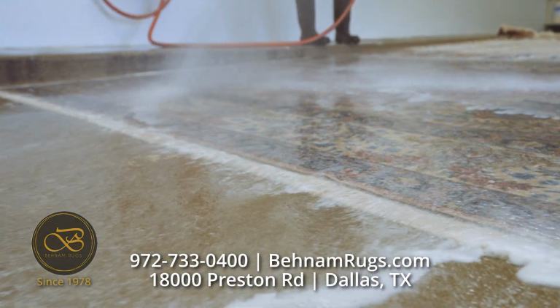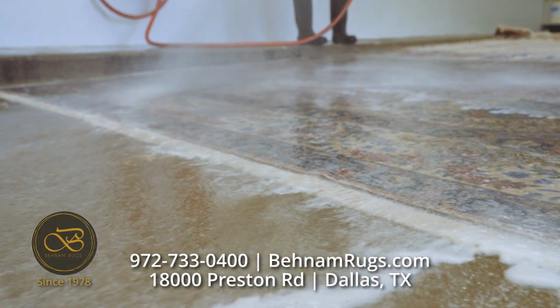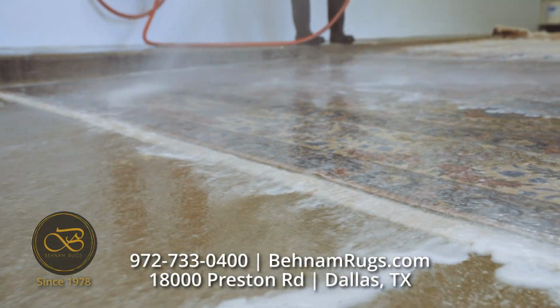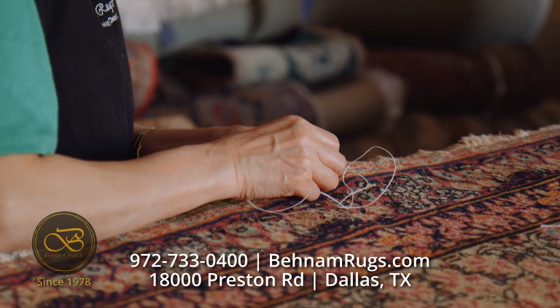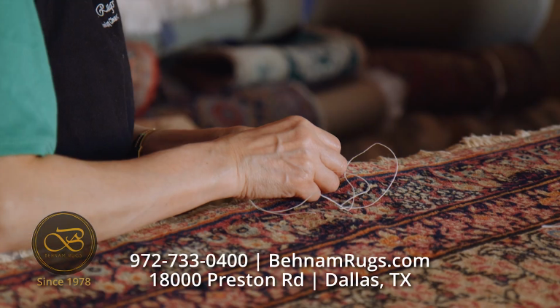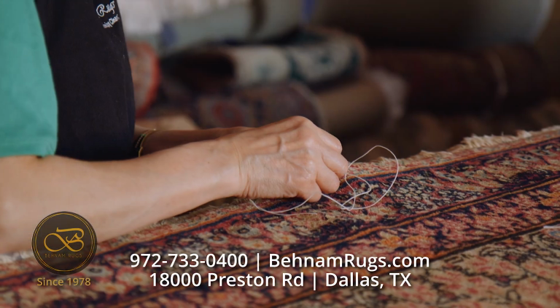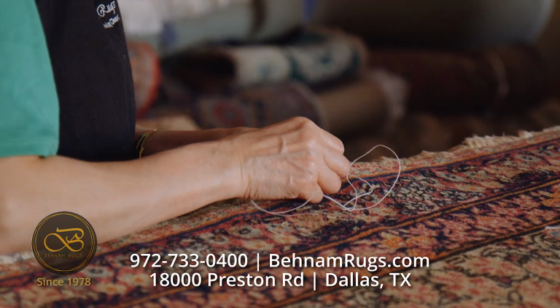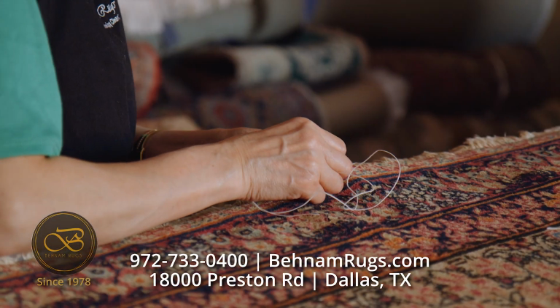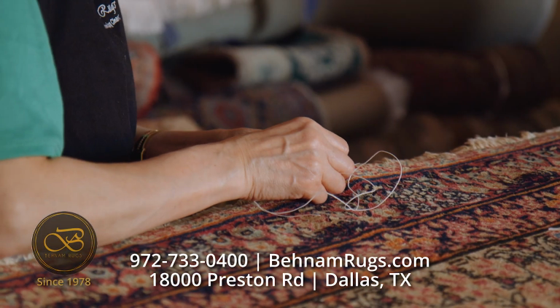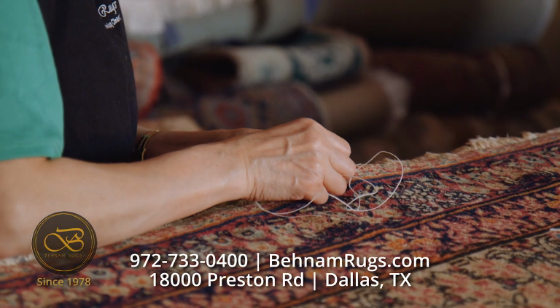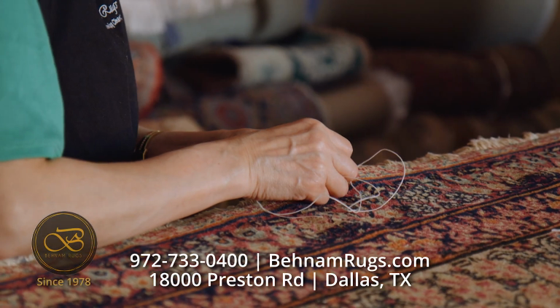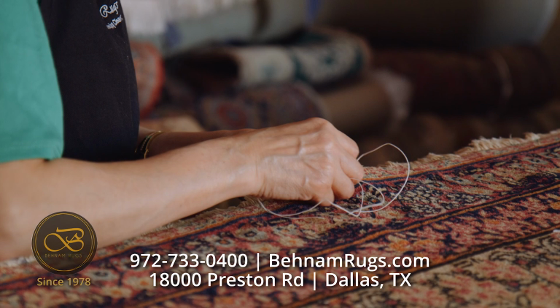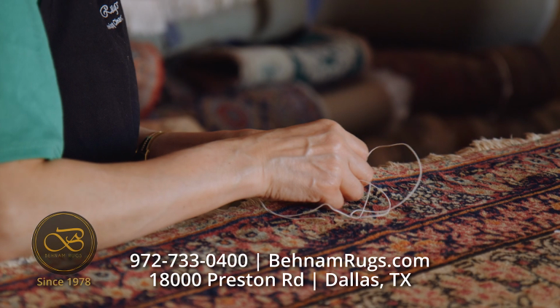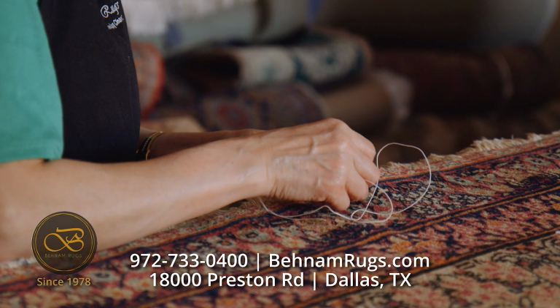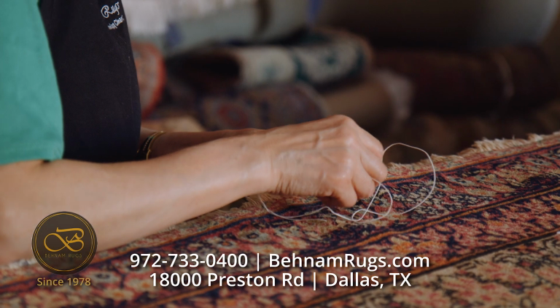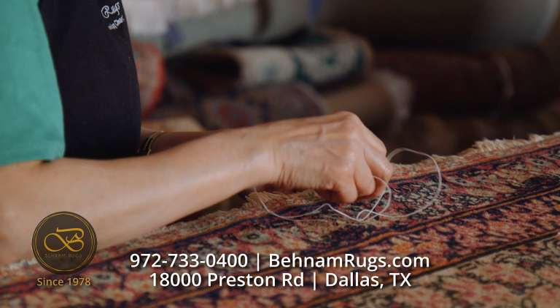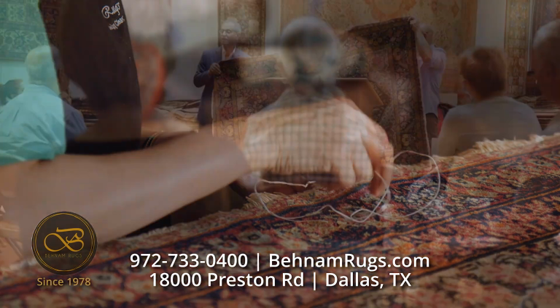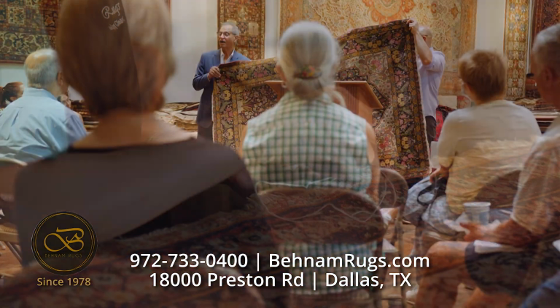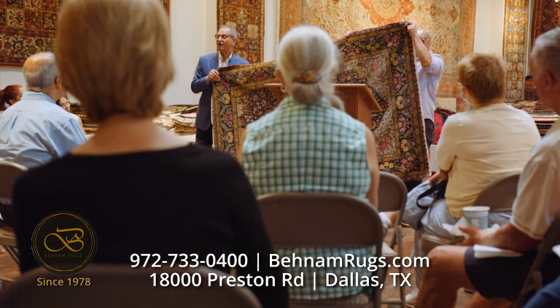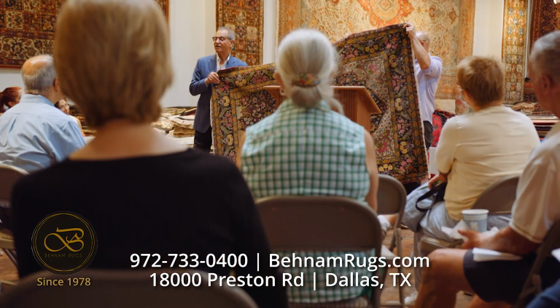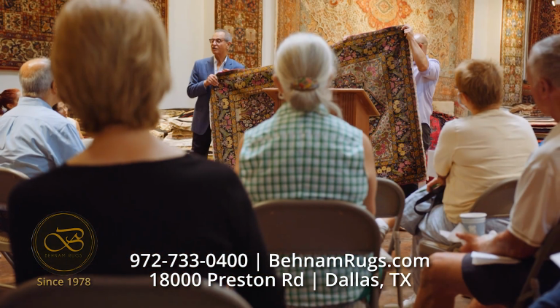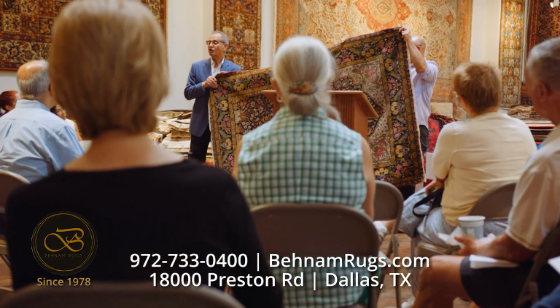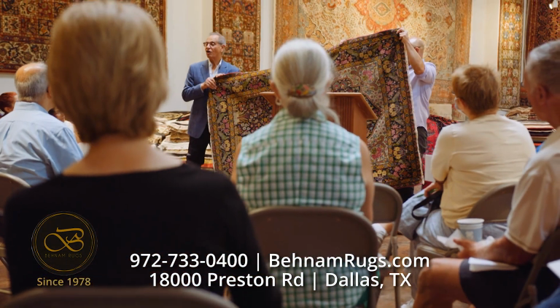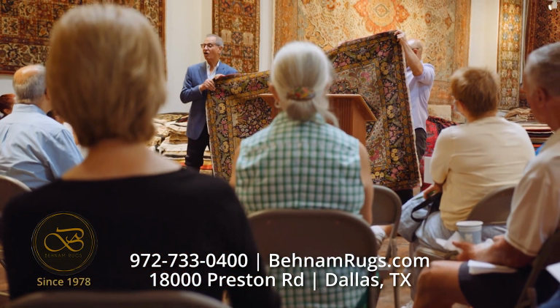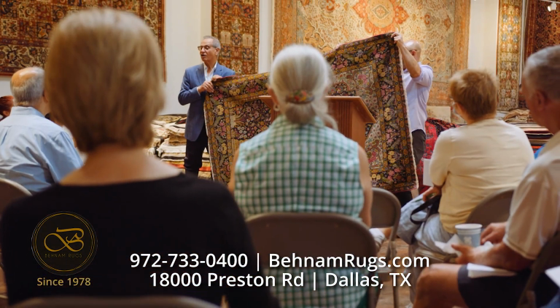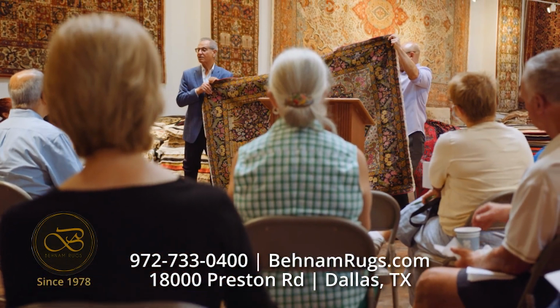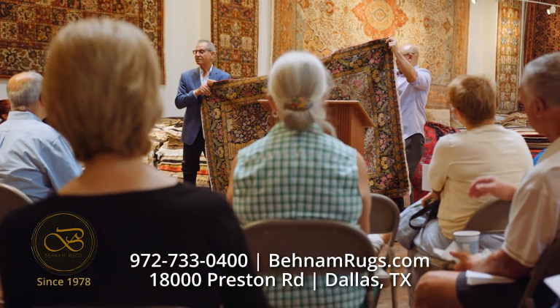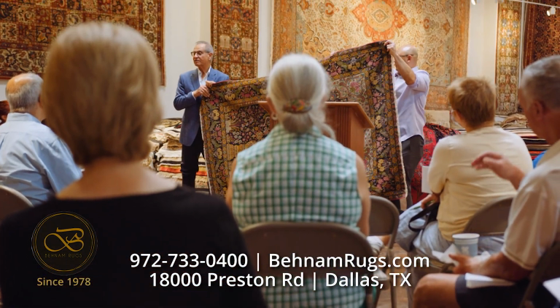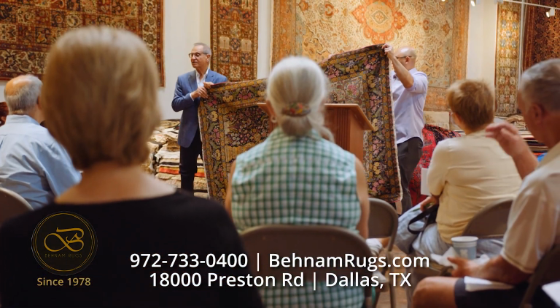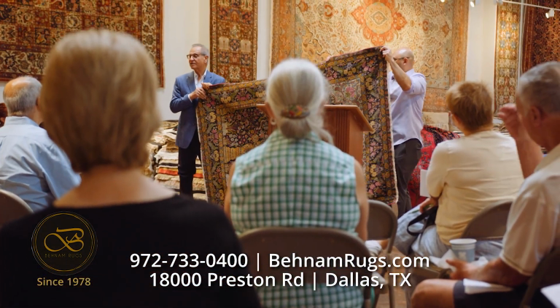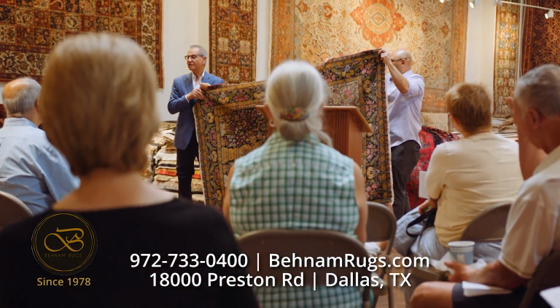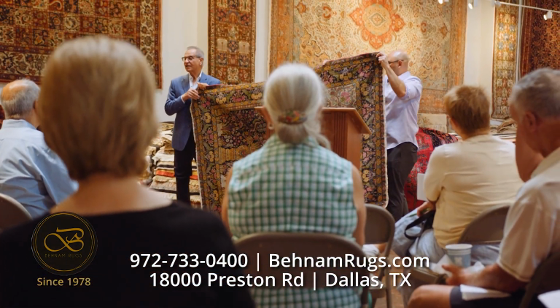Expert repairs and restoration. Free appraisals and educational brunch seminars for rug owners.